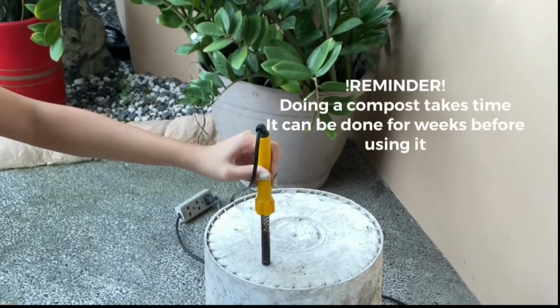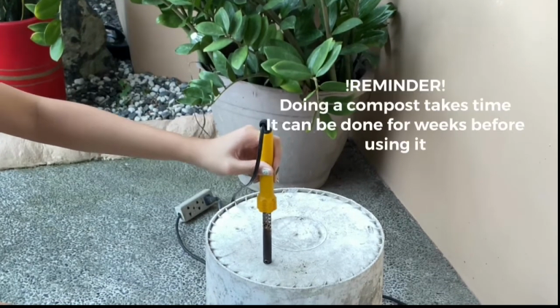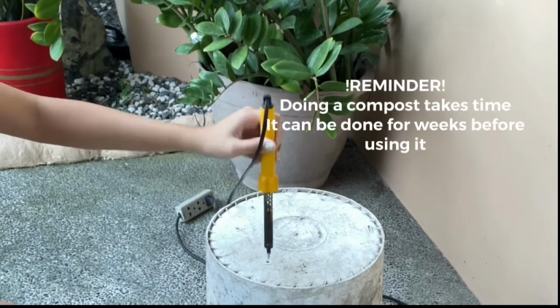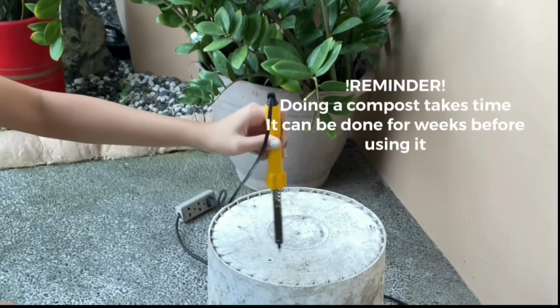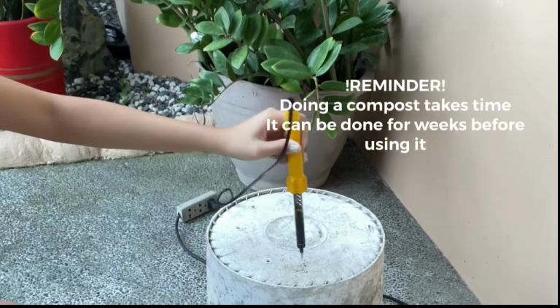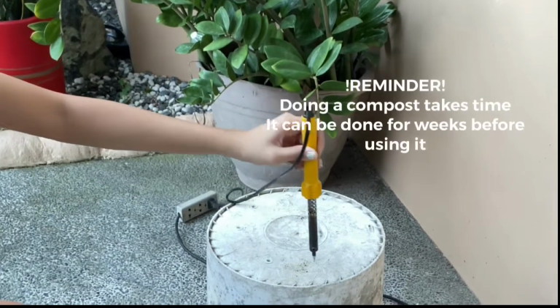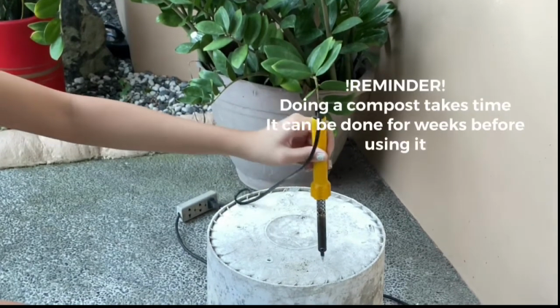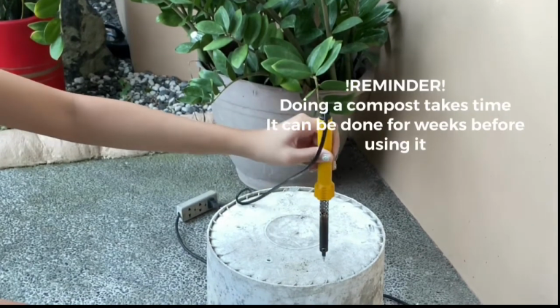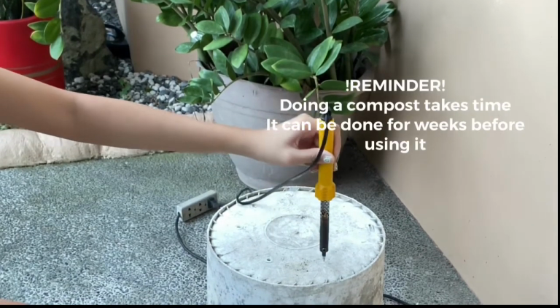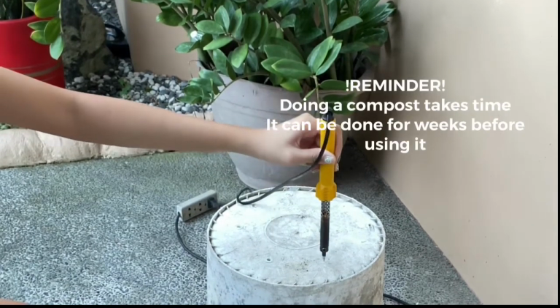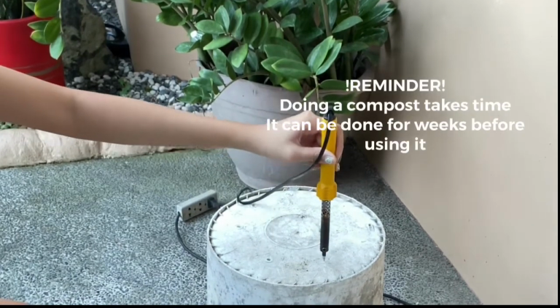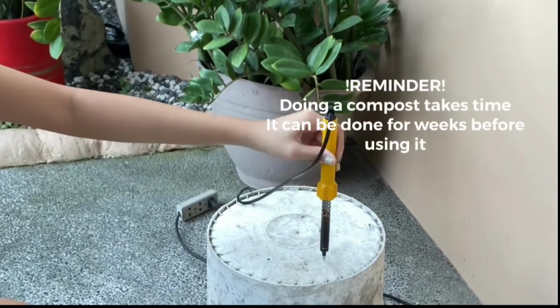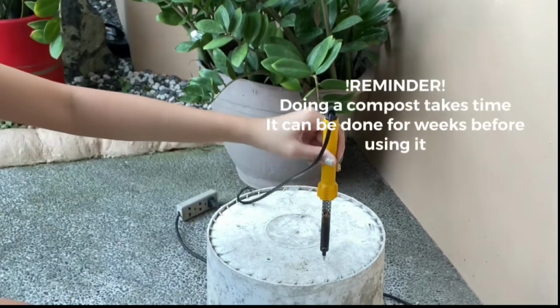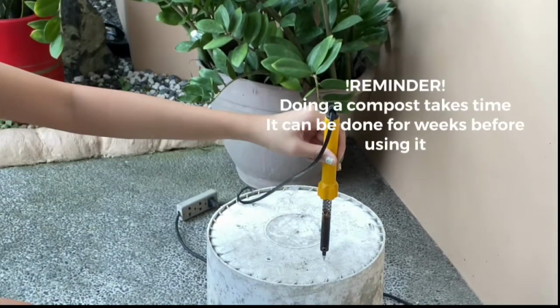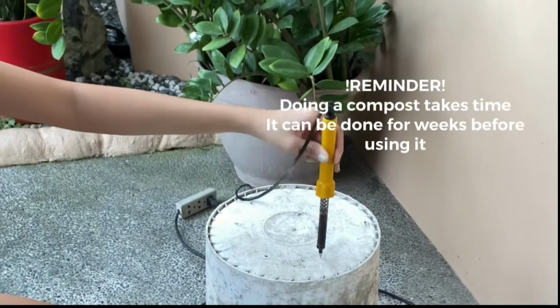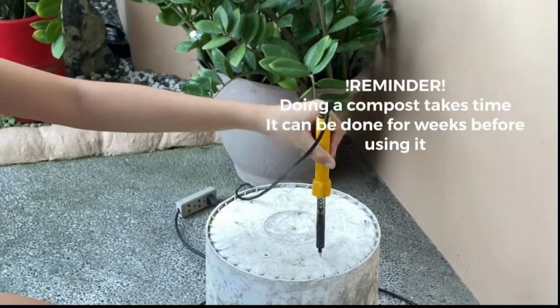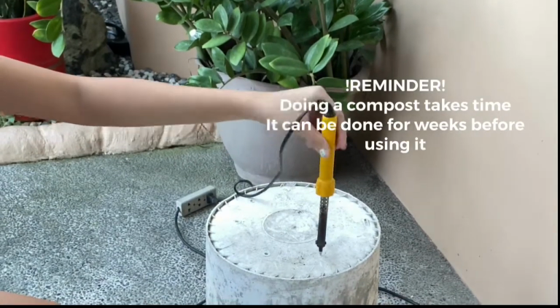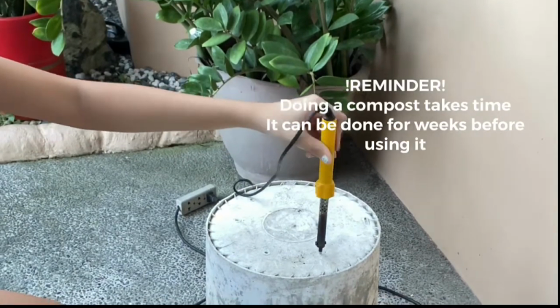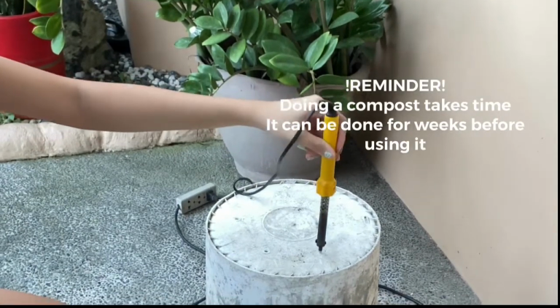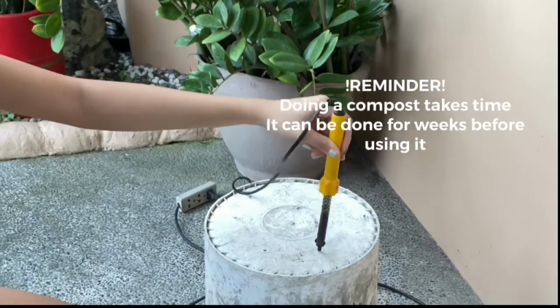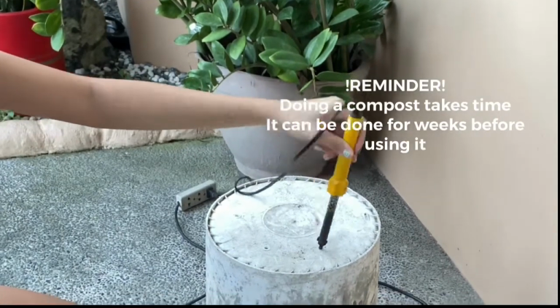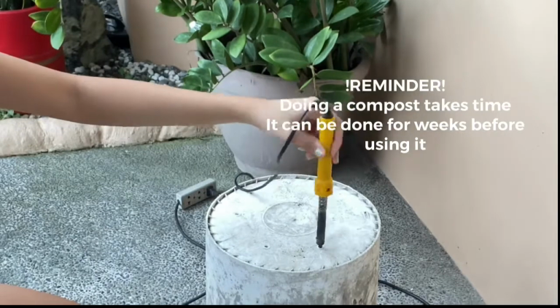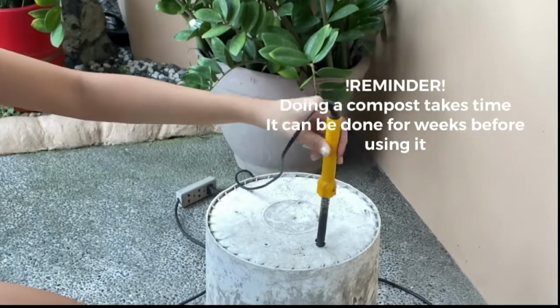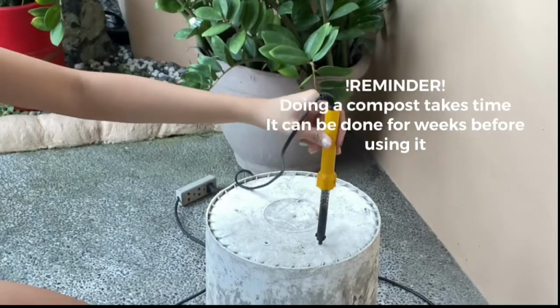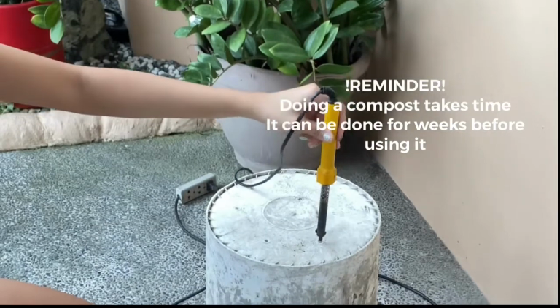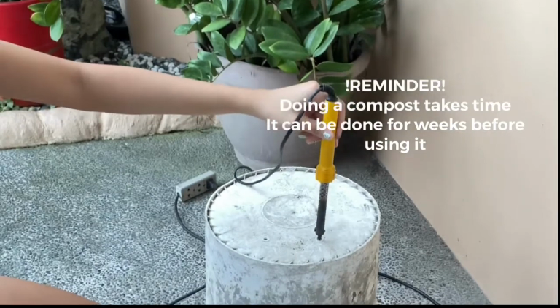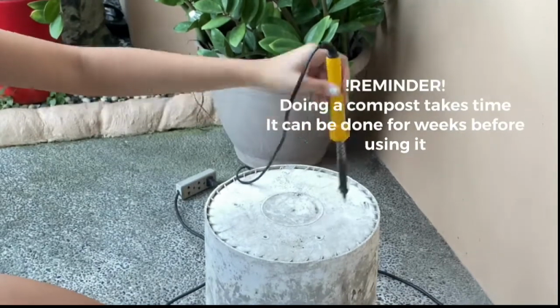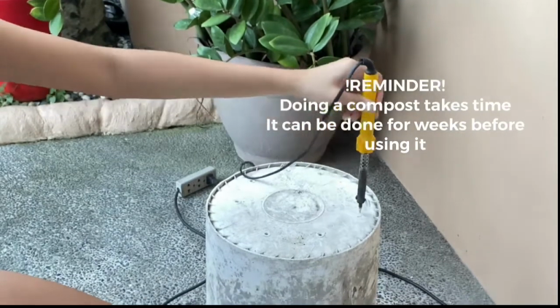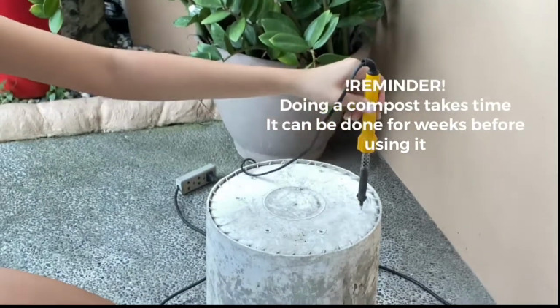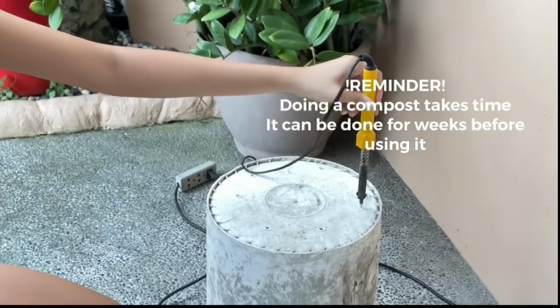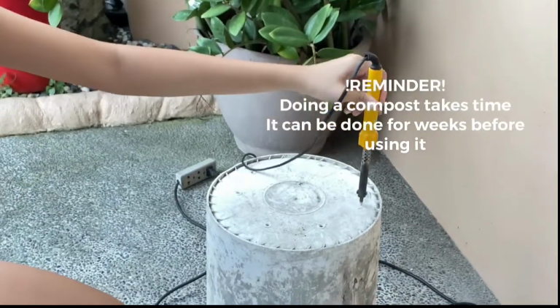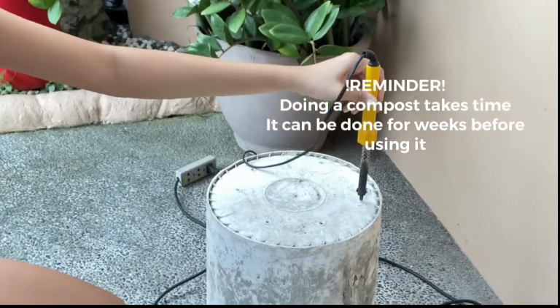Reminder: doing a compost takes time. It can take weeks before it is ready to use.